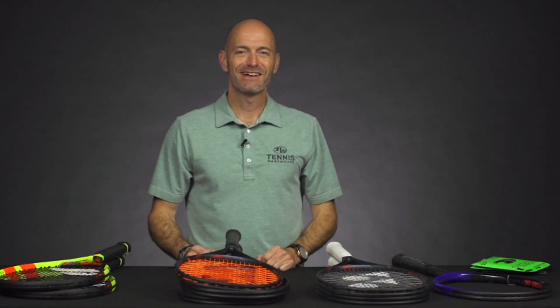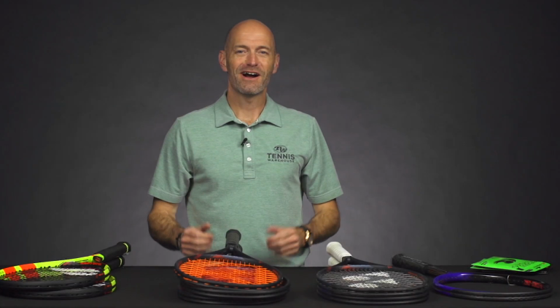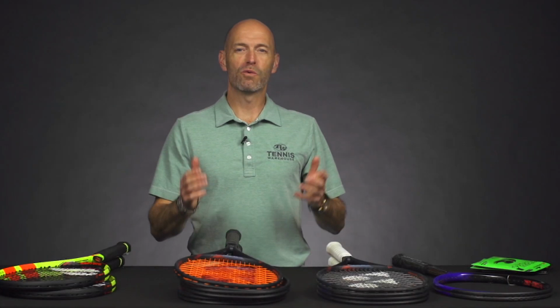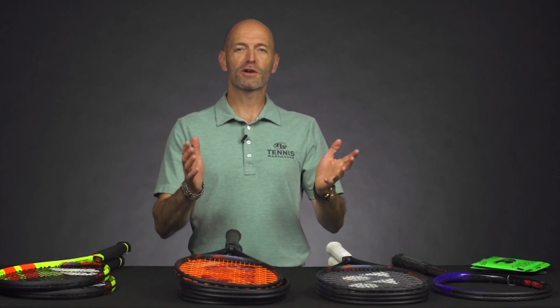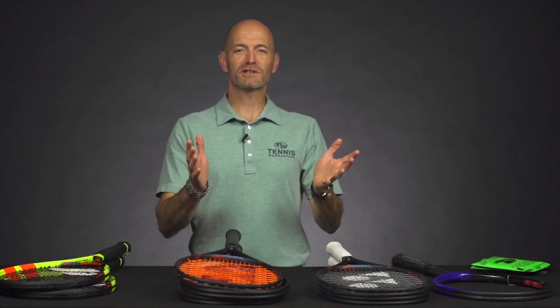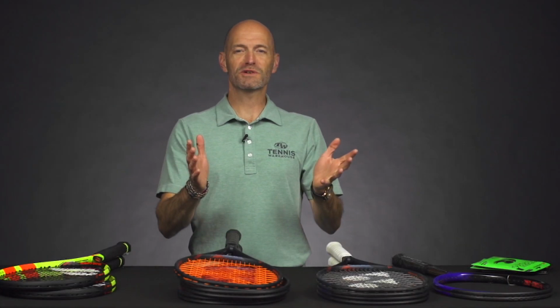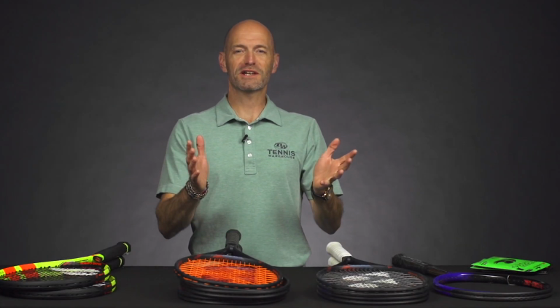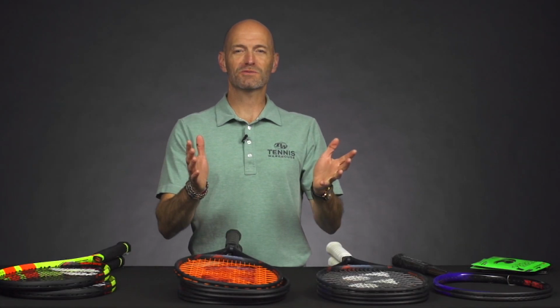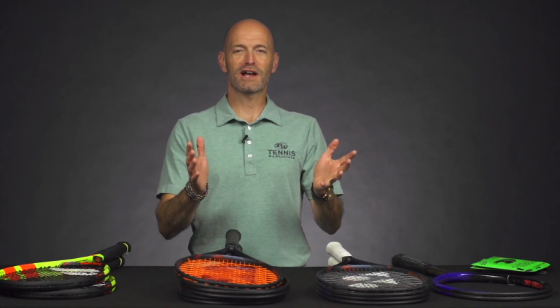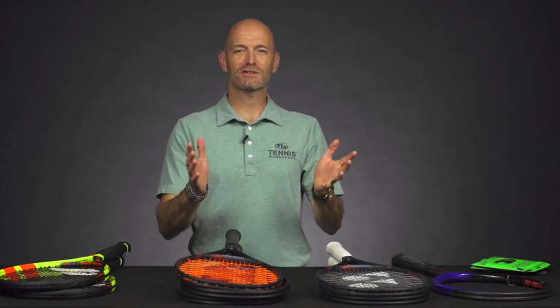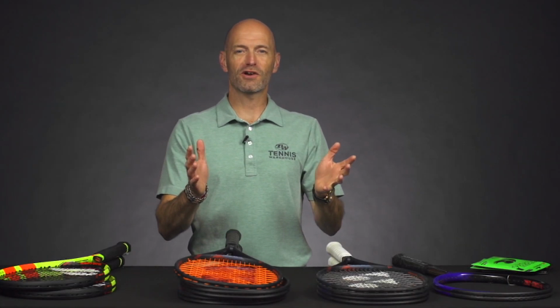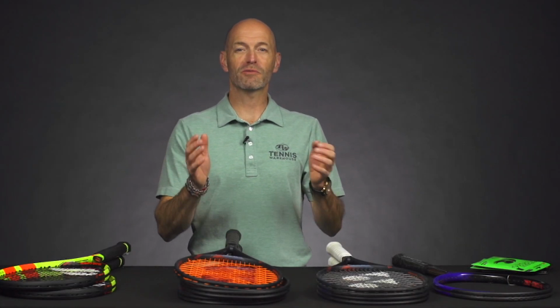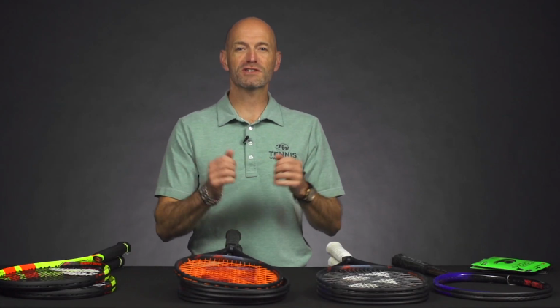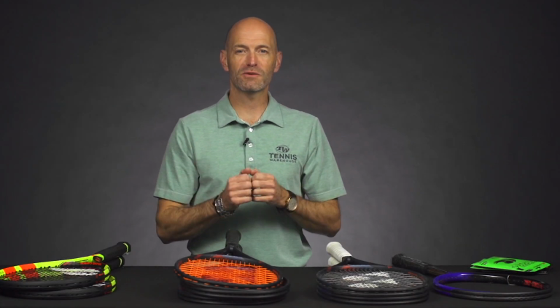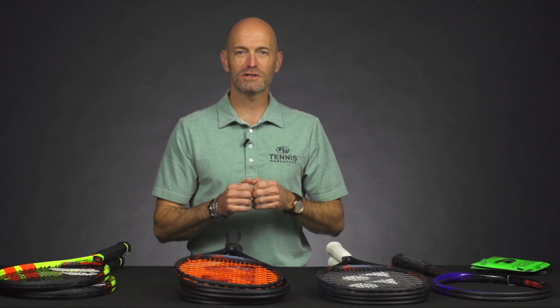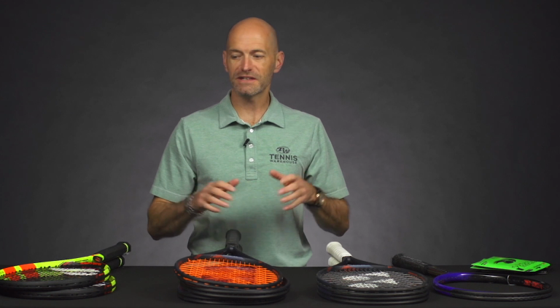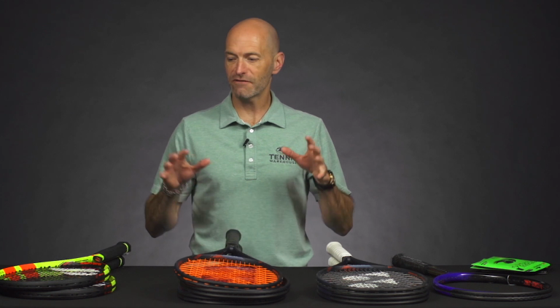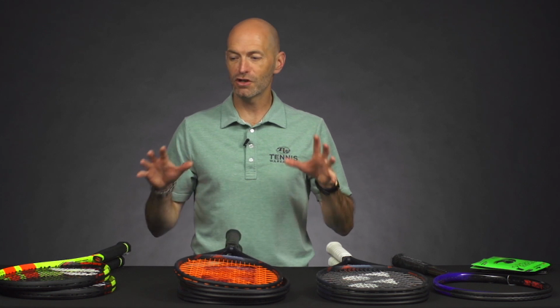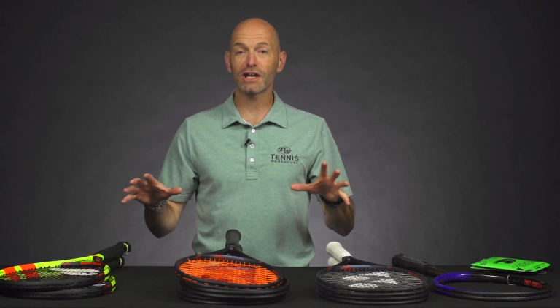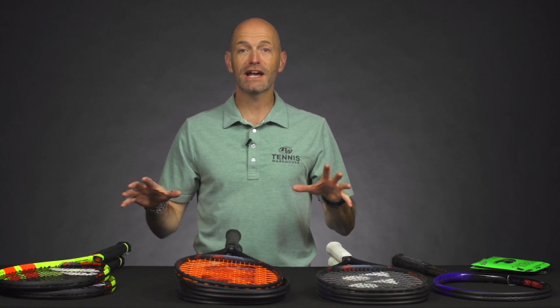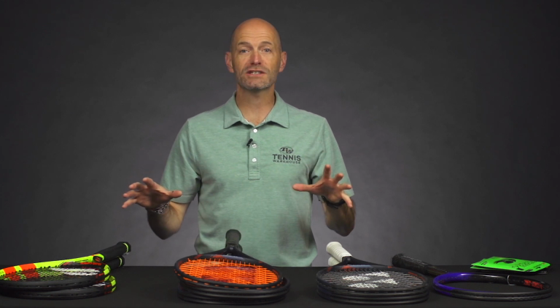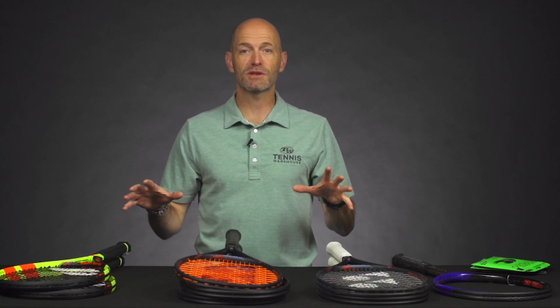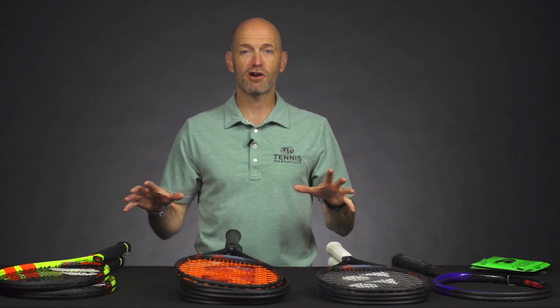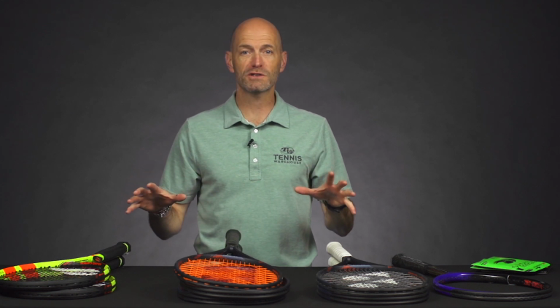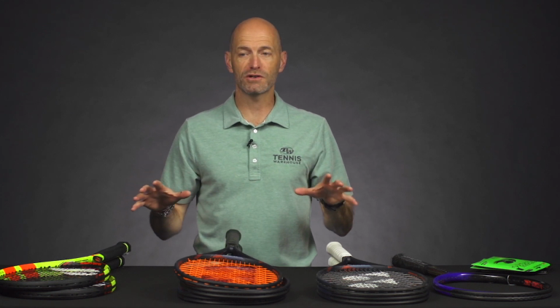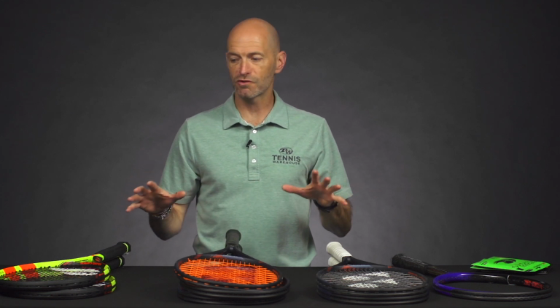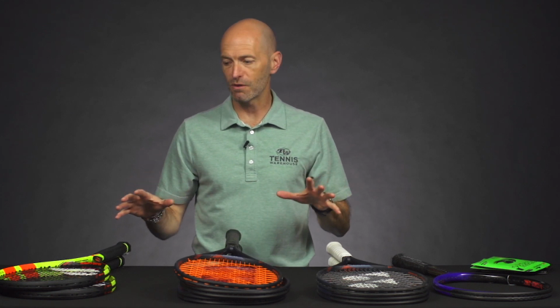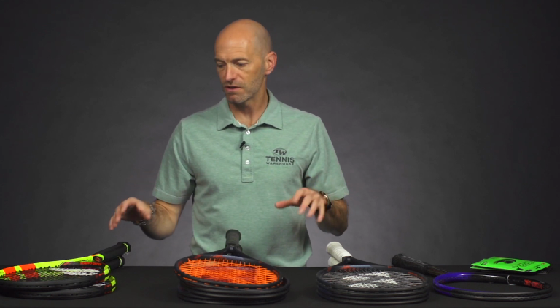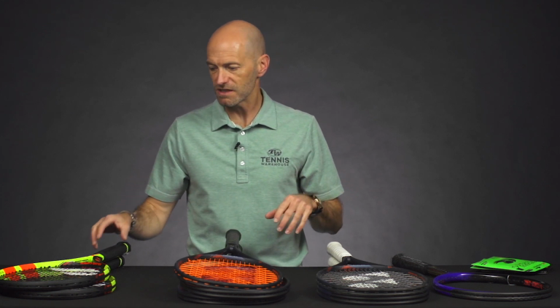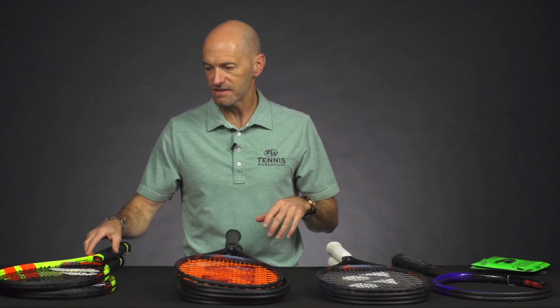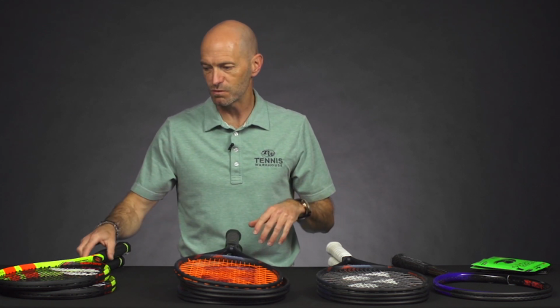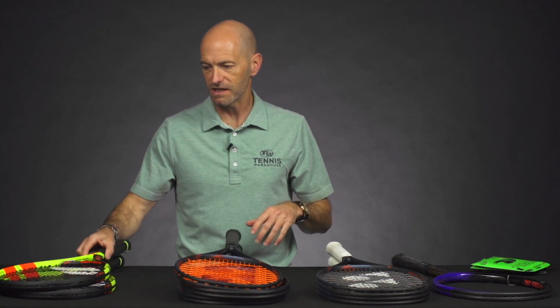Hi, welcome to this week's Tennis Warehouse vlog. I'm Chris Edwards, and let's have a look at some of the products. We've got some great ones this week.